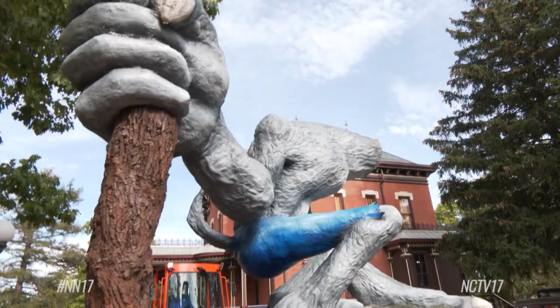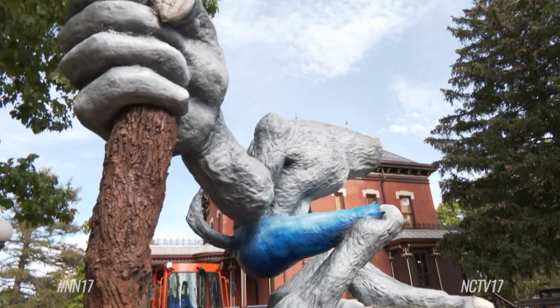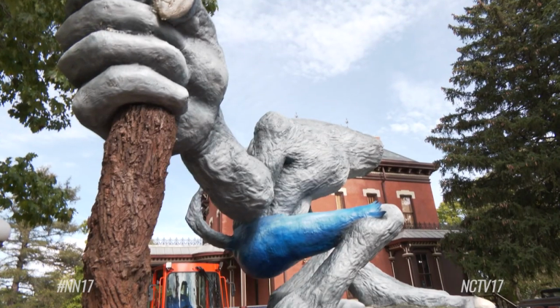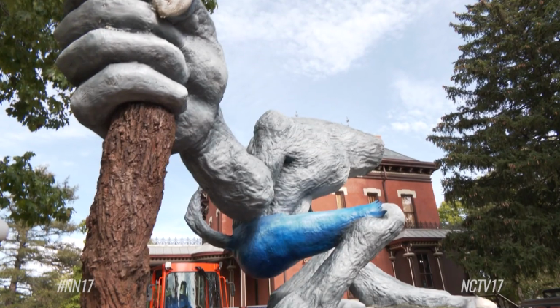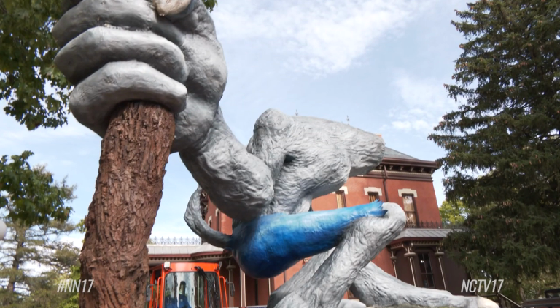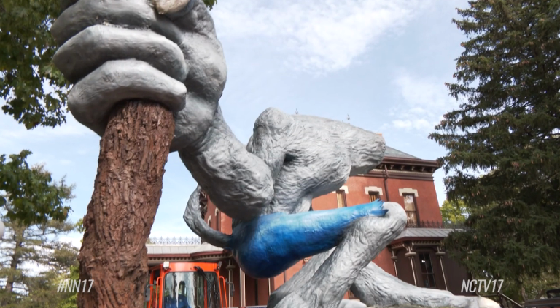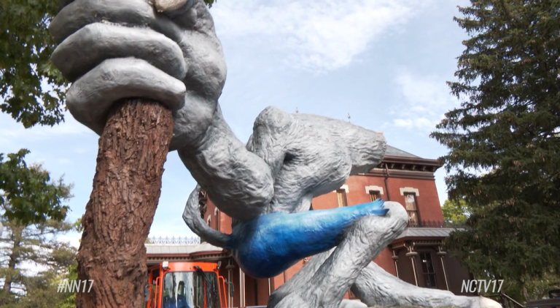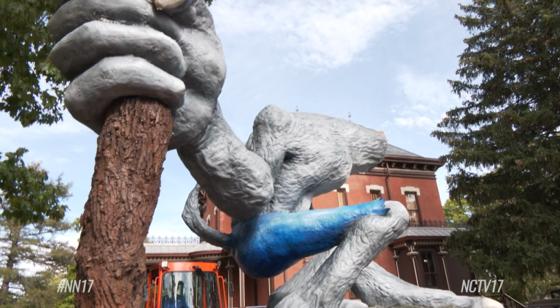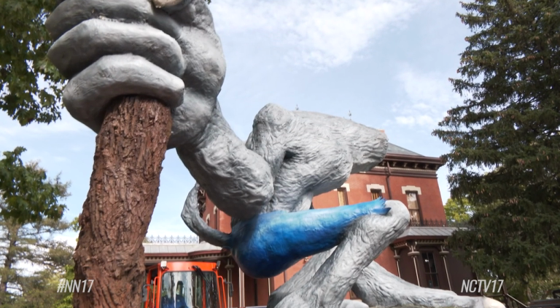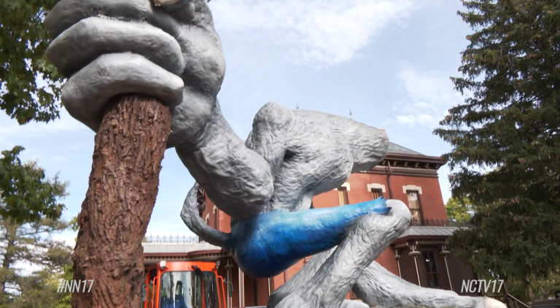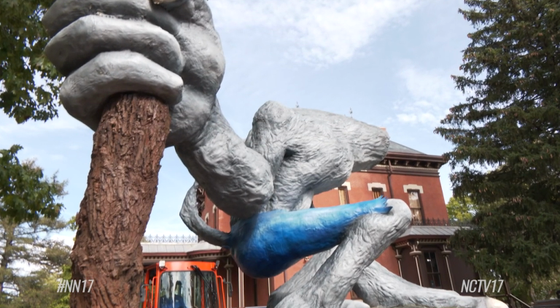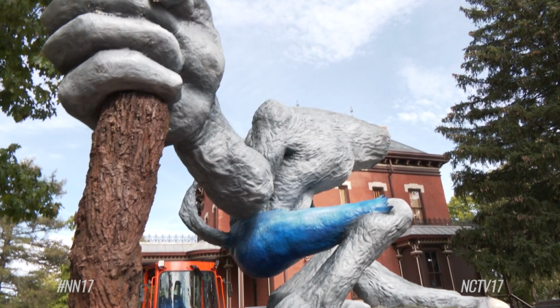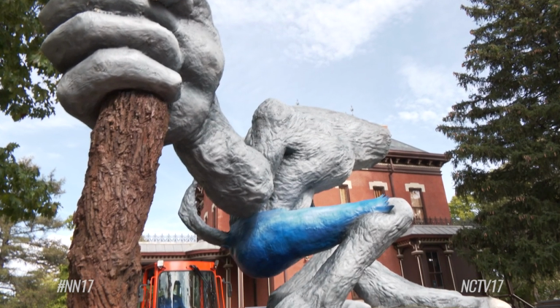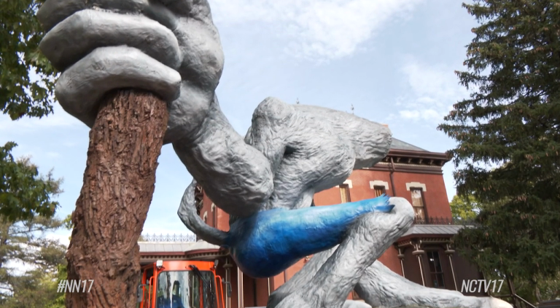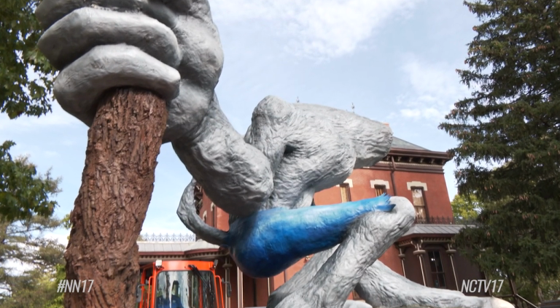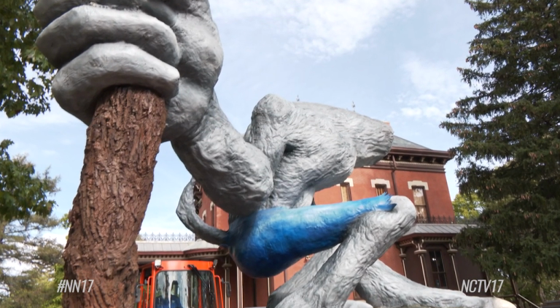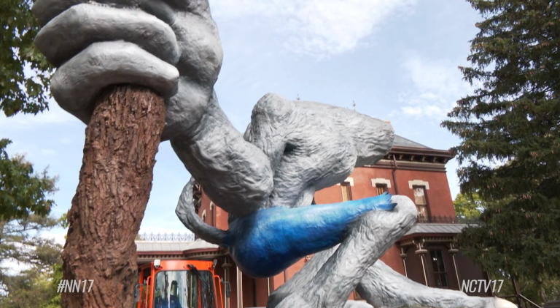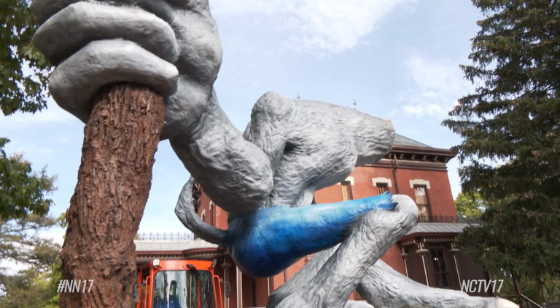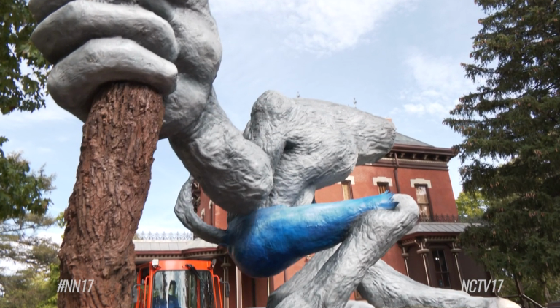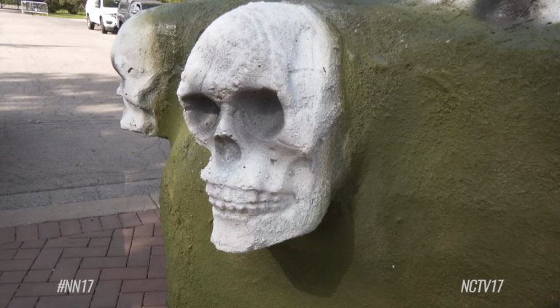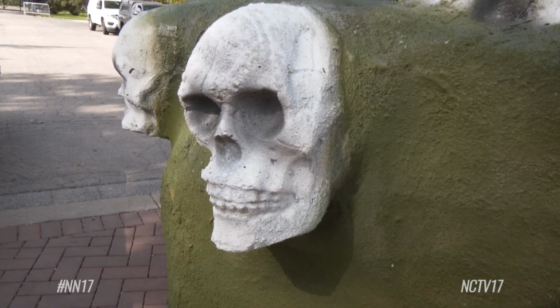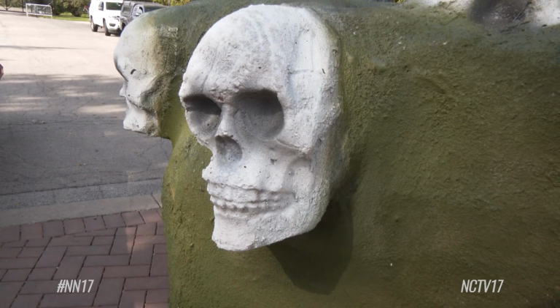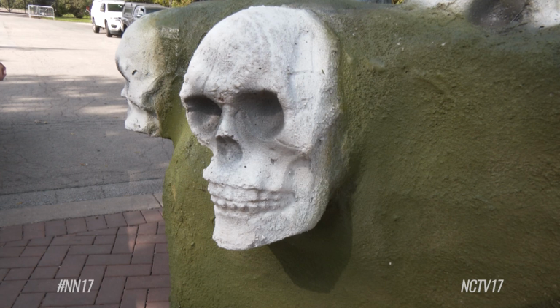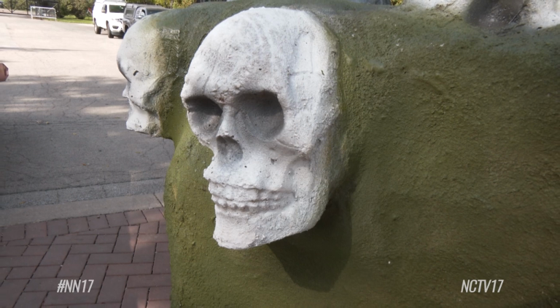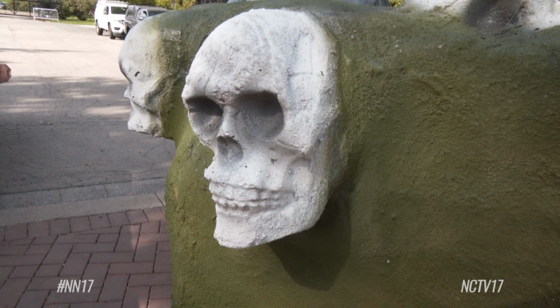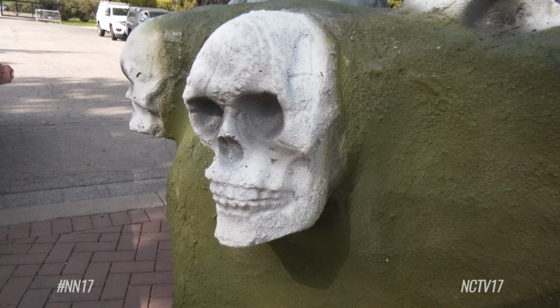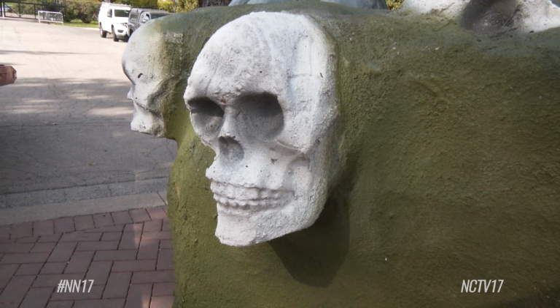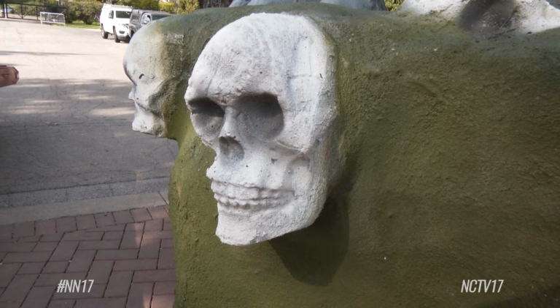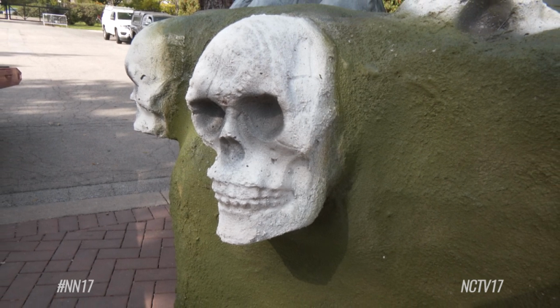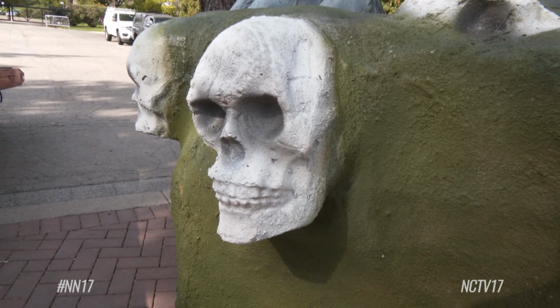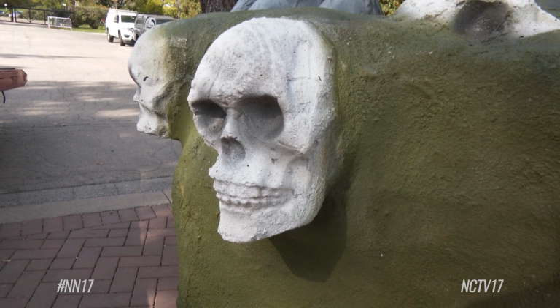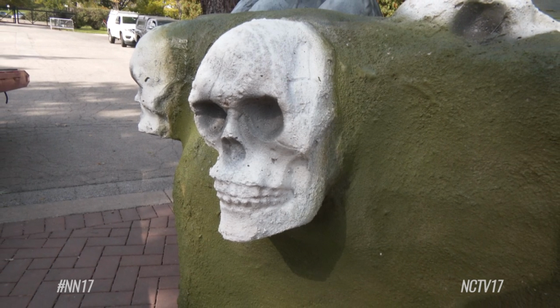We got in touch with Don to come through, and man, so much of that paint job you see is Don Mega — so thank you, Don Mega.